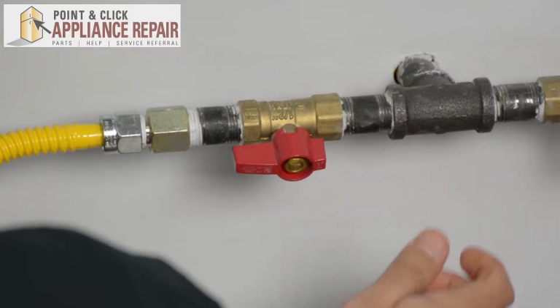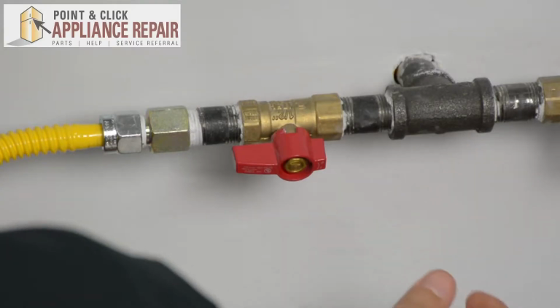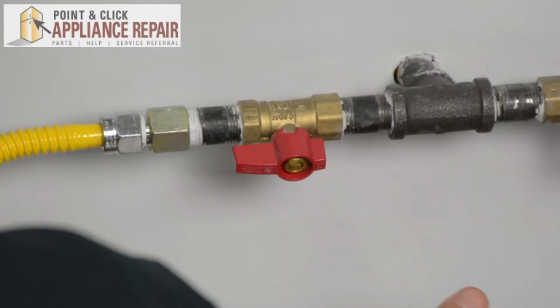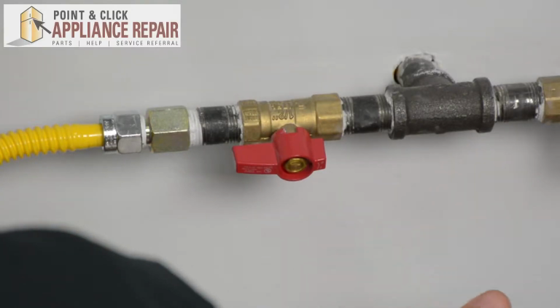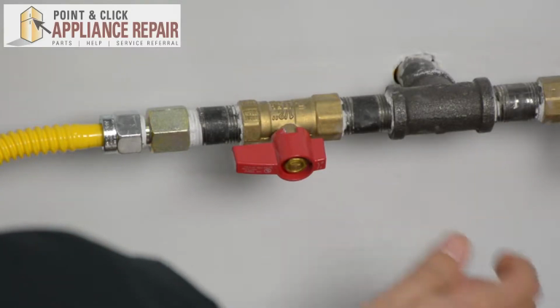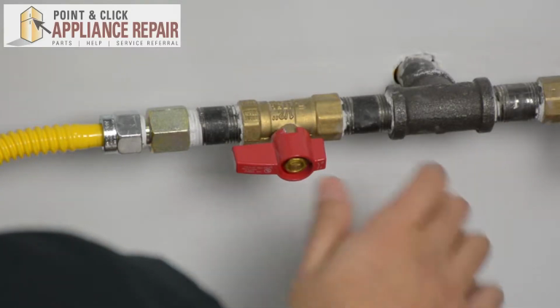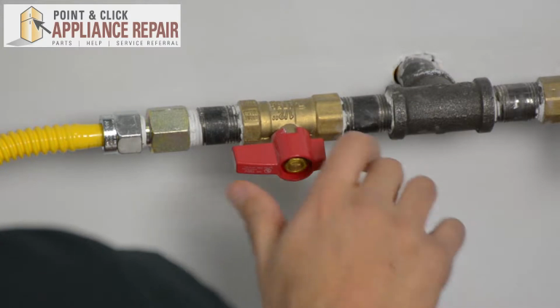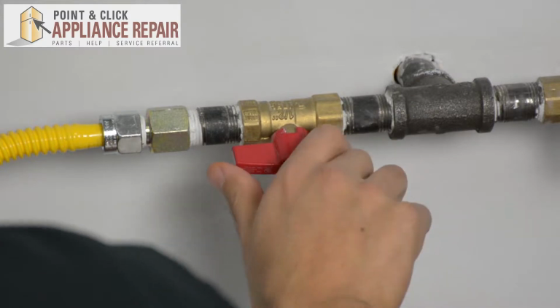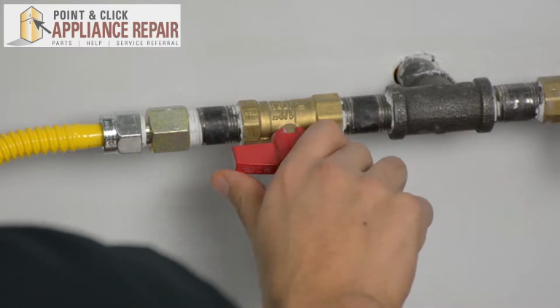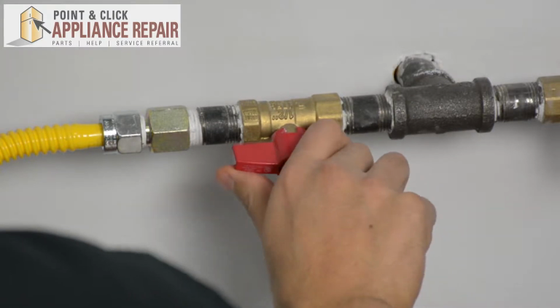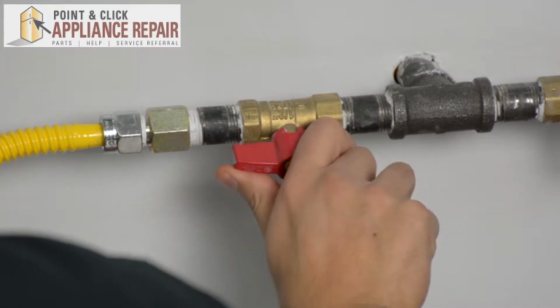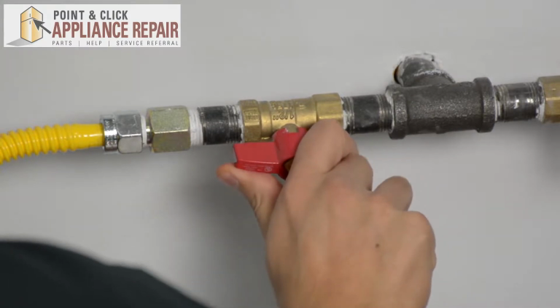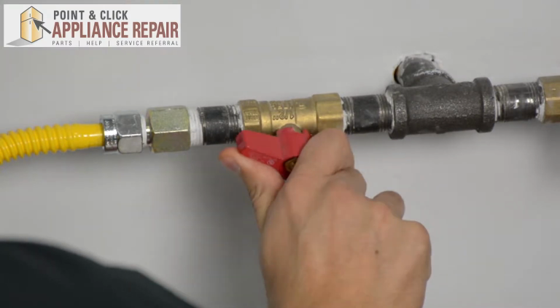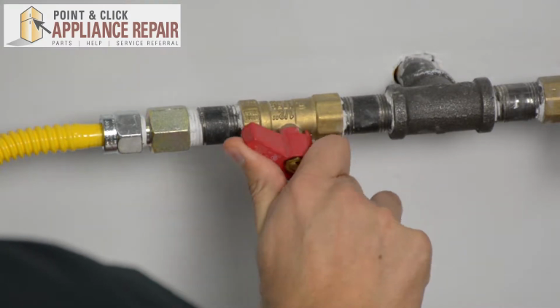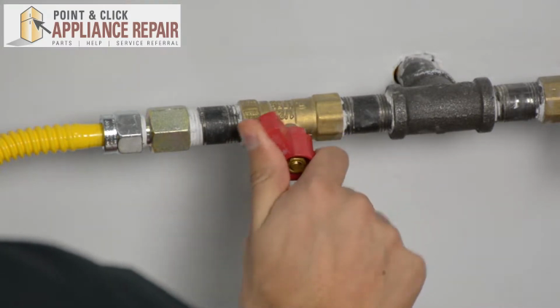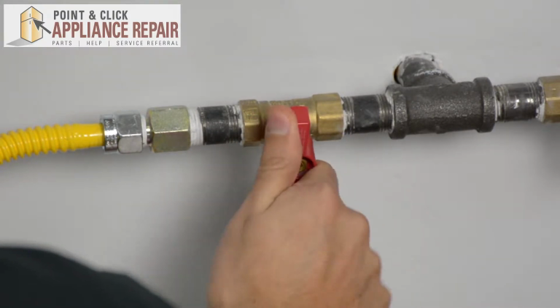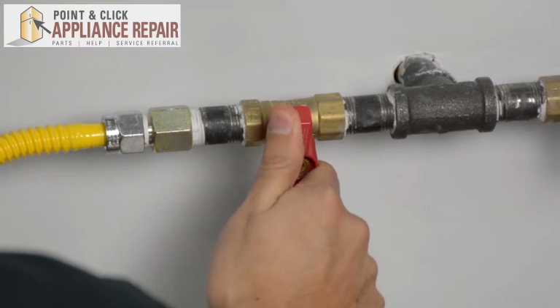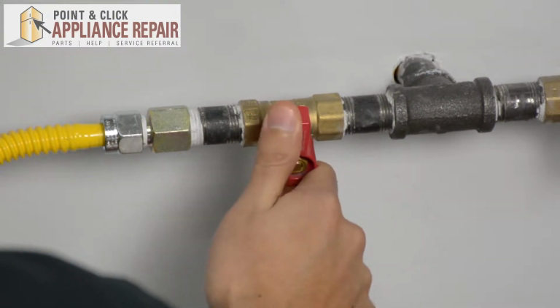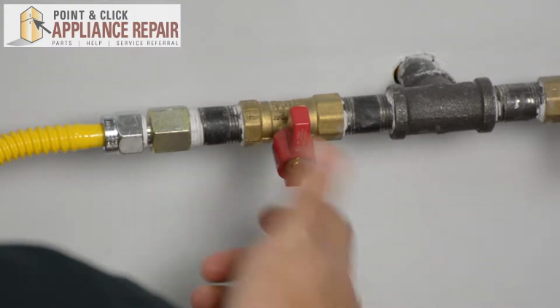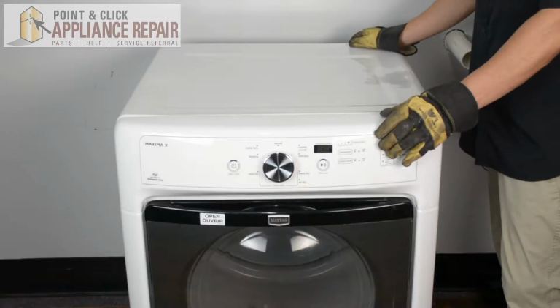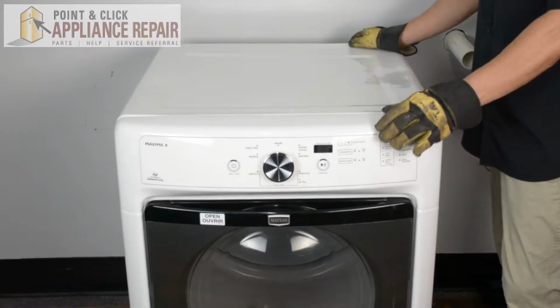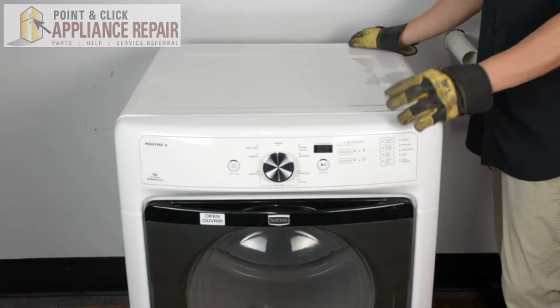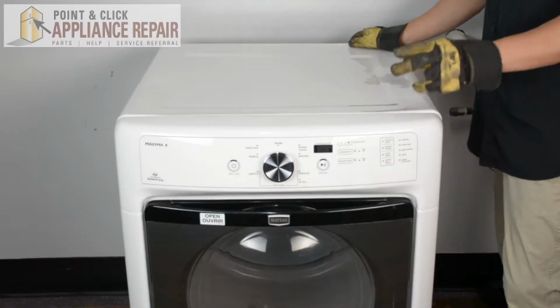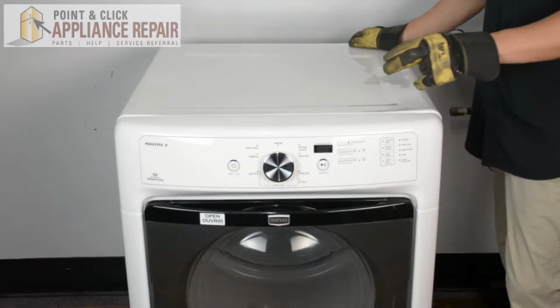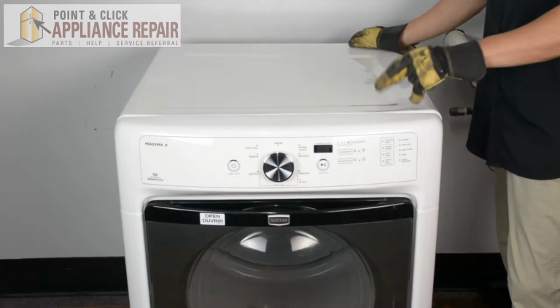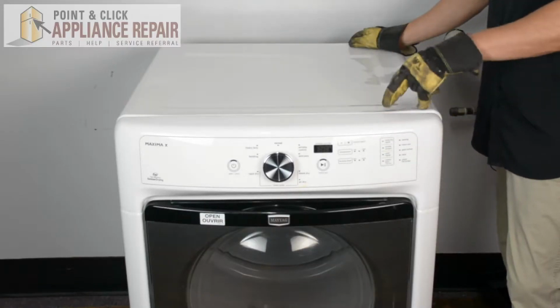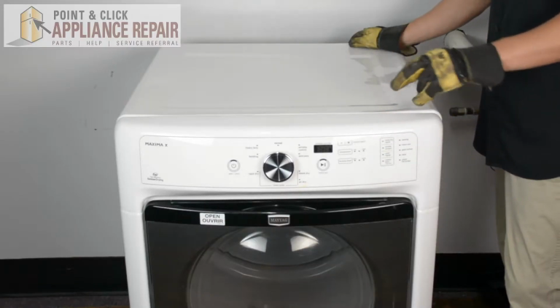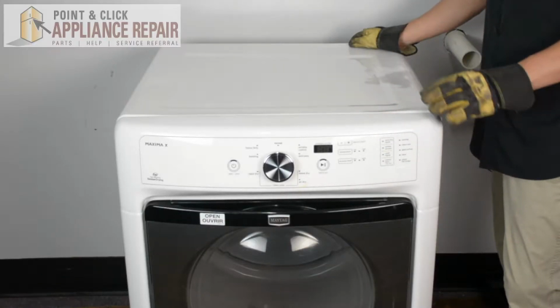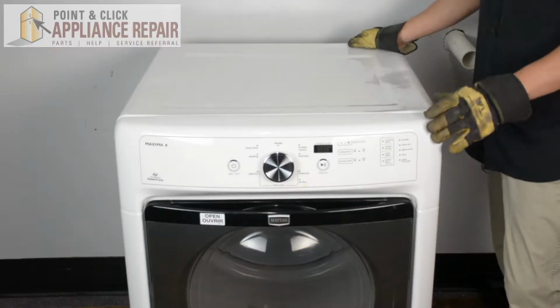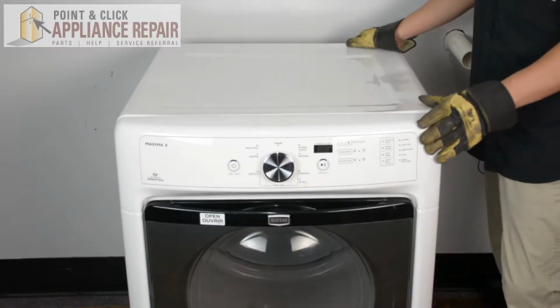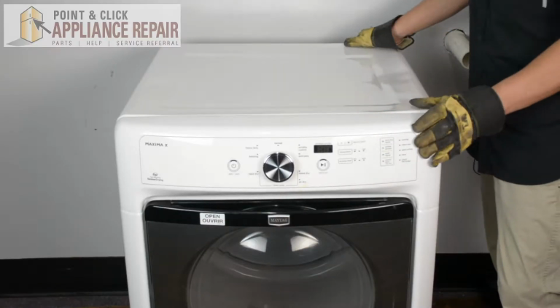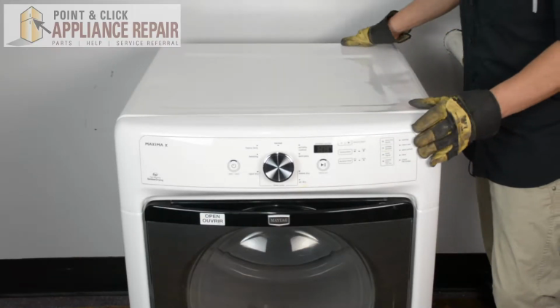The first thing you want to do is make sure you turn your gas off. Now all we have to do is turn our dryer around.